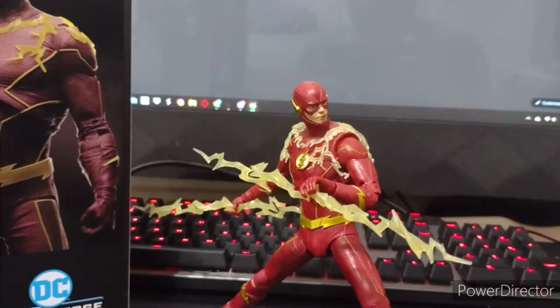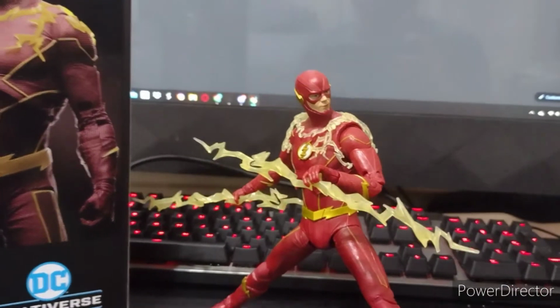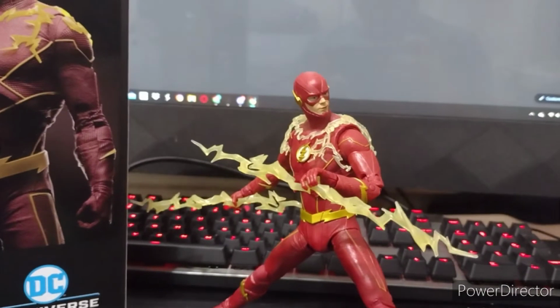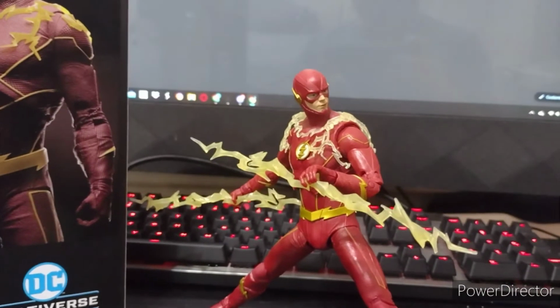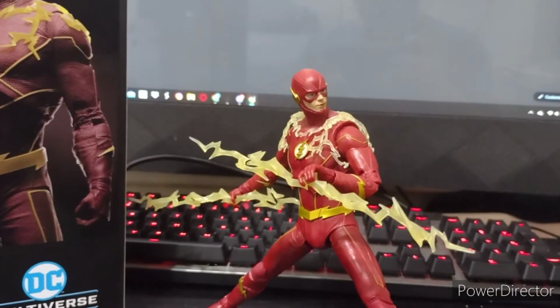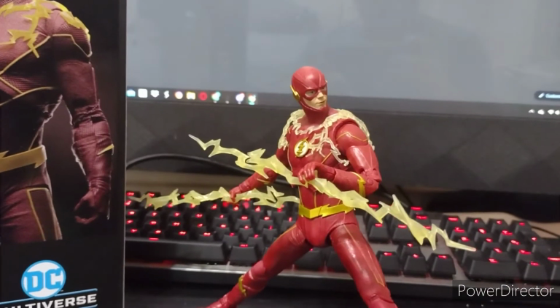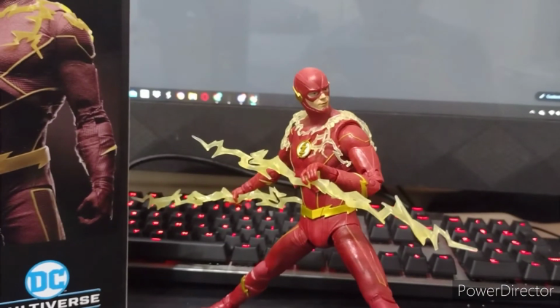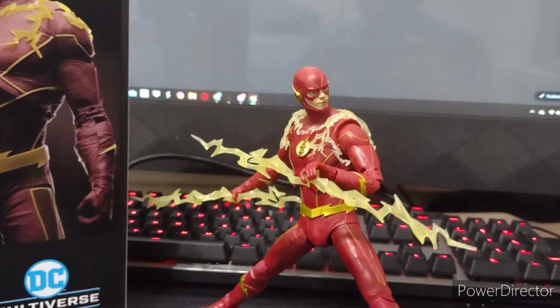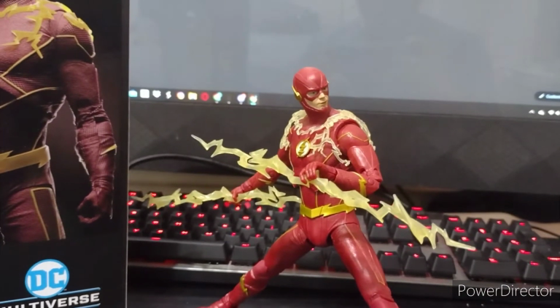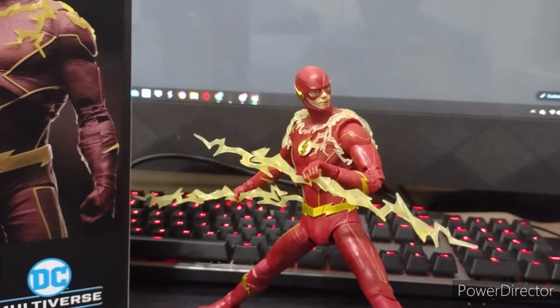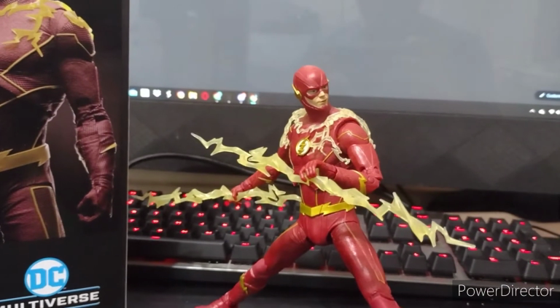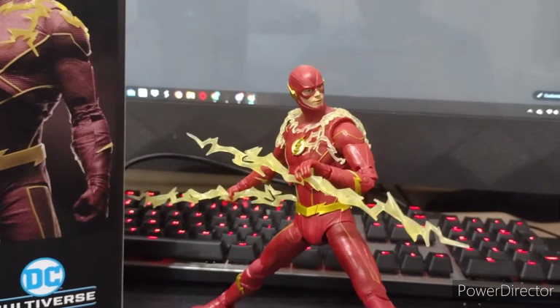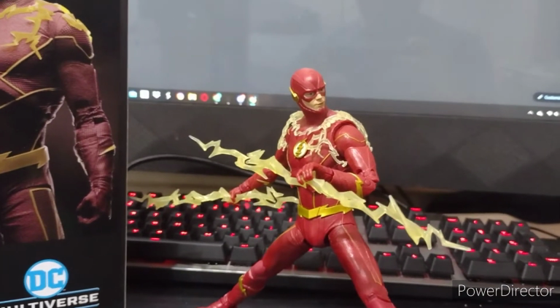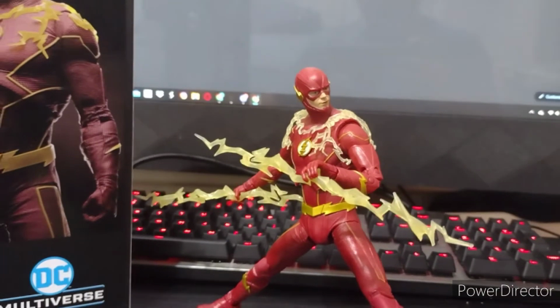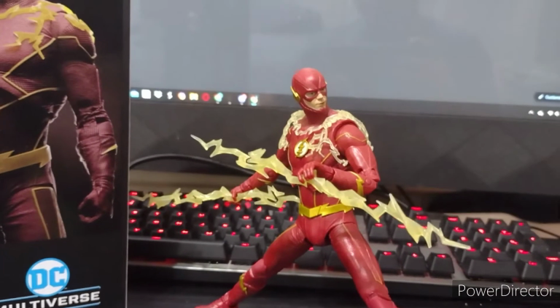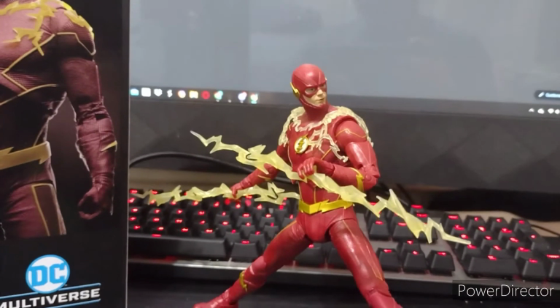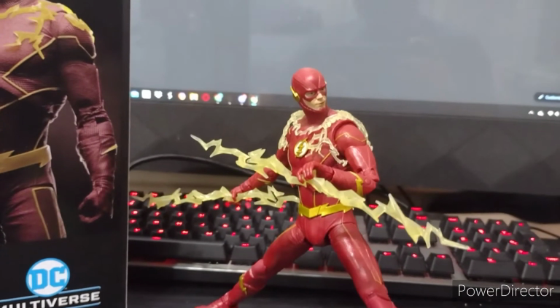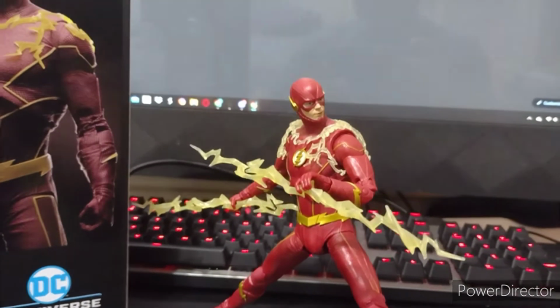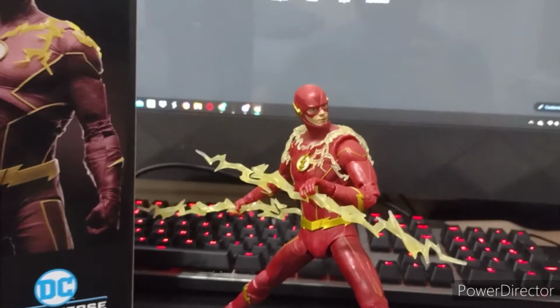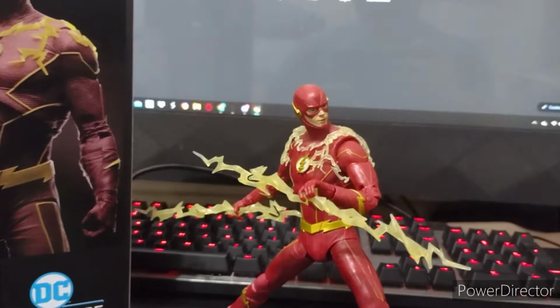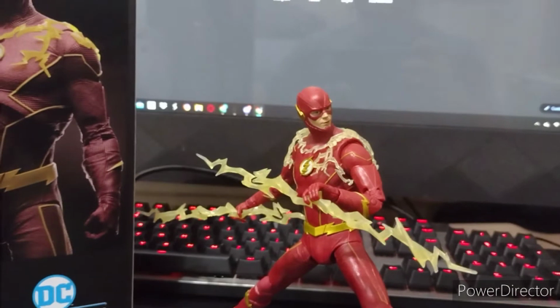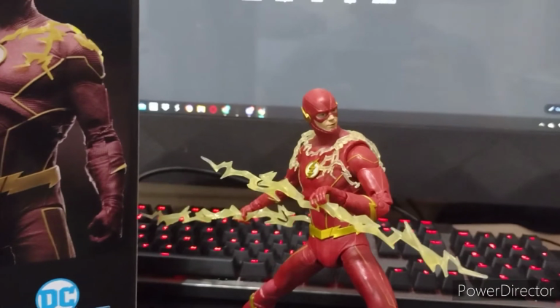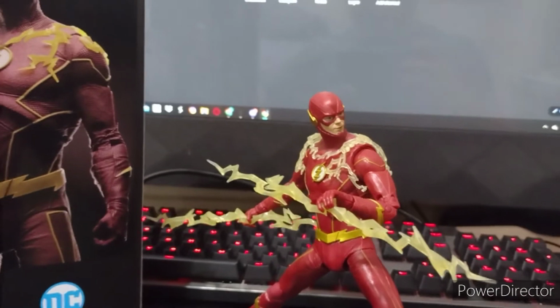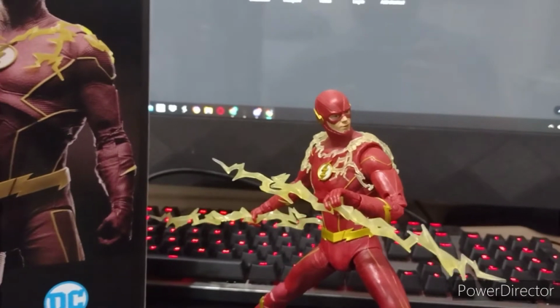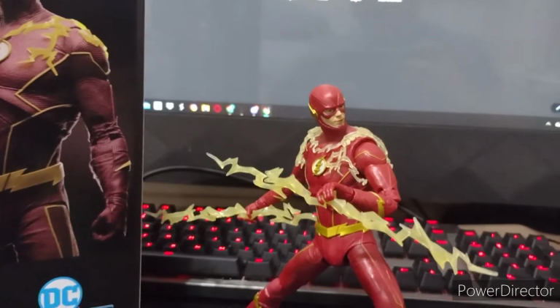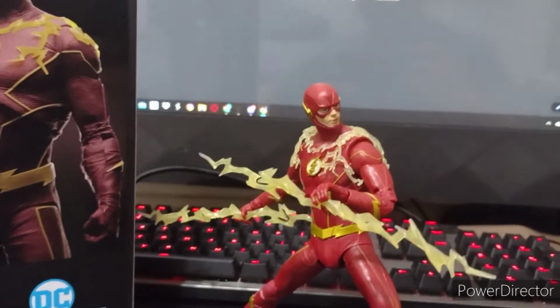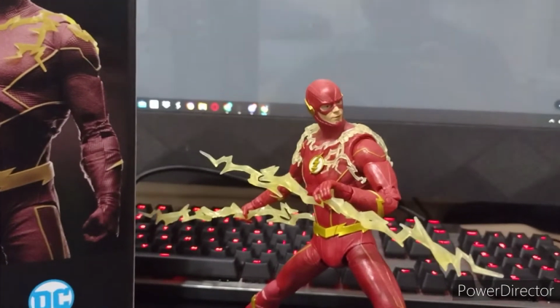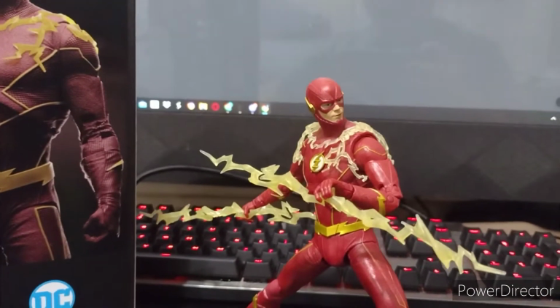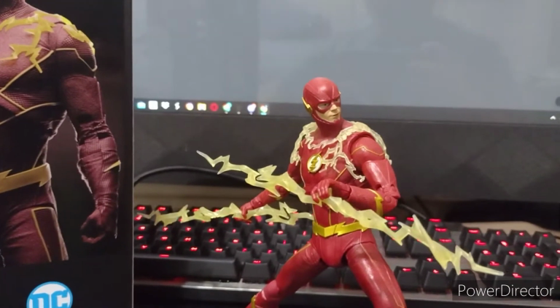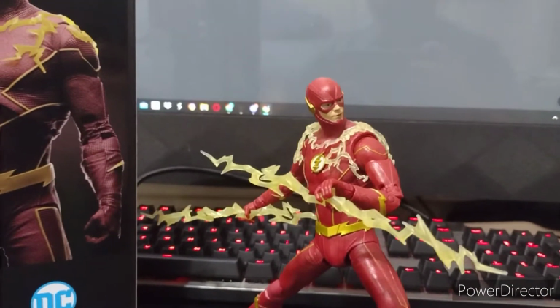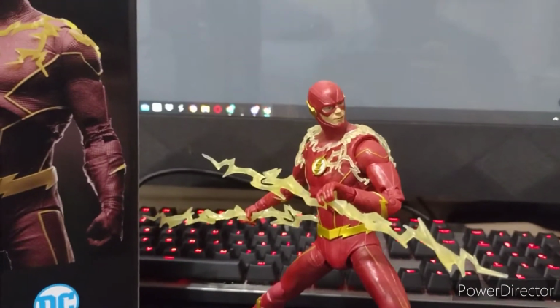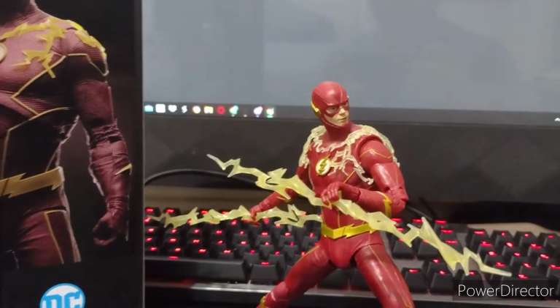Hello guys, welcome to another video. Today we're going to be reviewing the Flash from the CW, from McFarlane Toys.